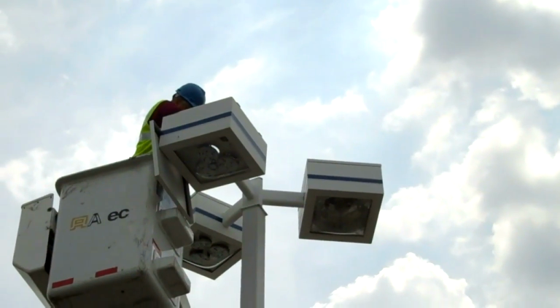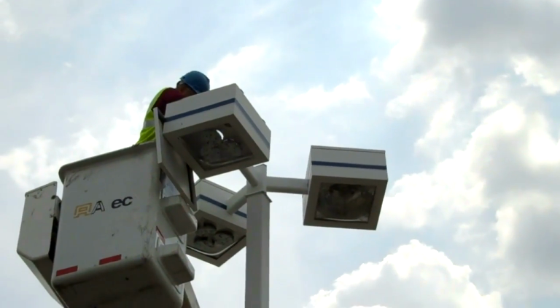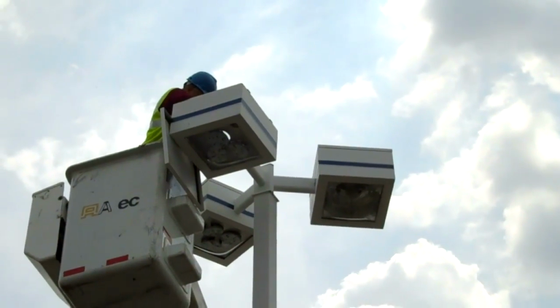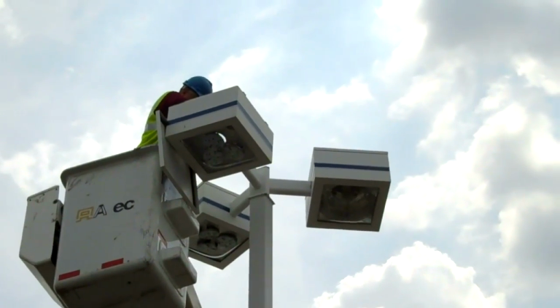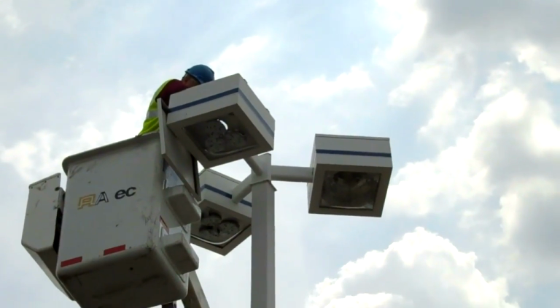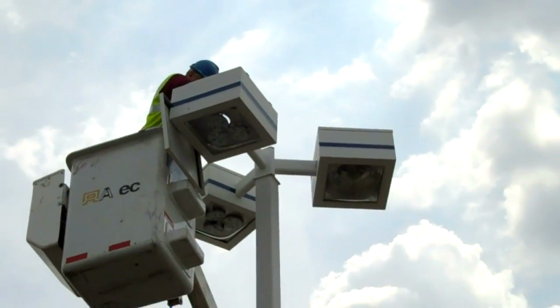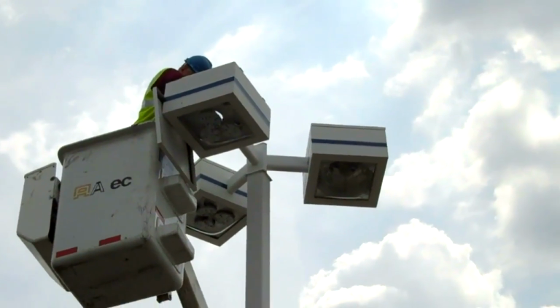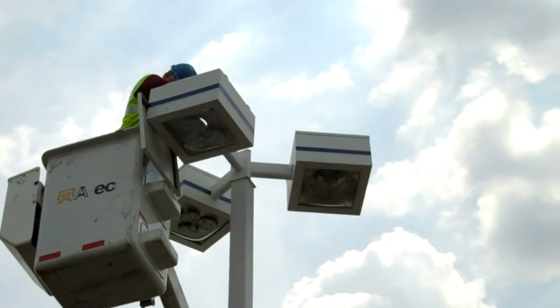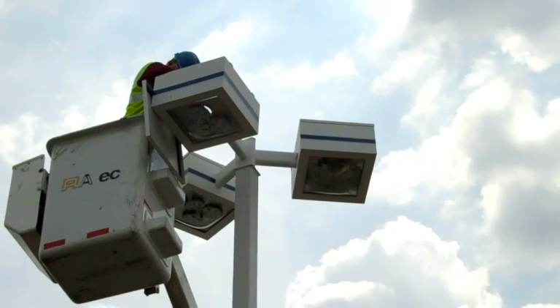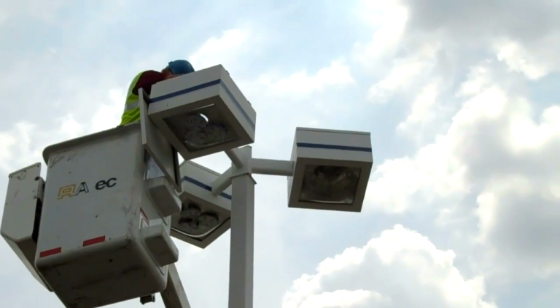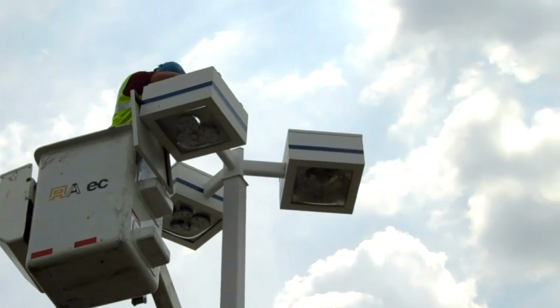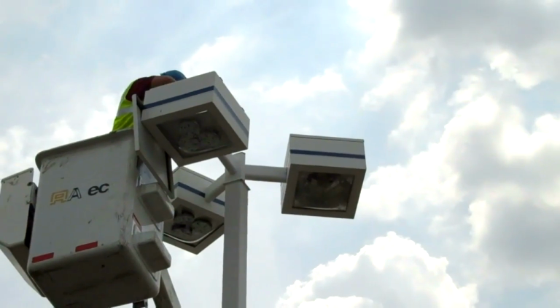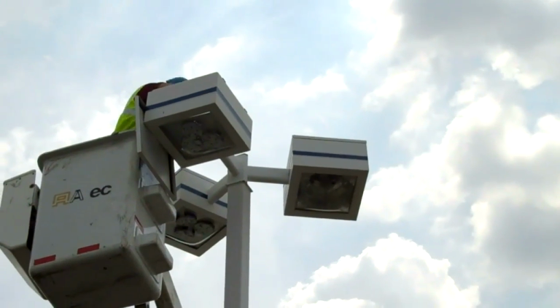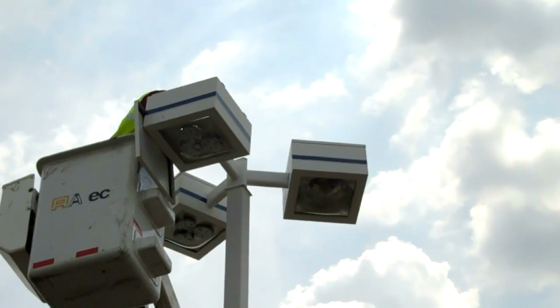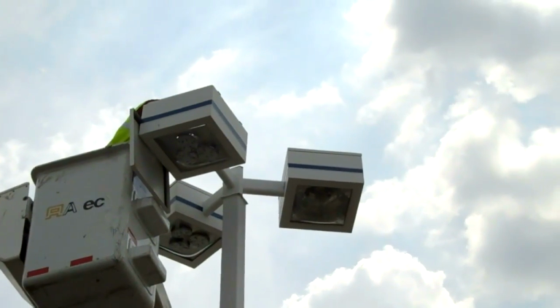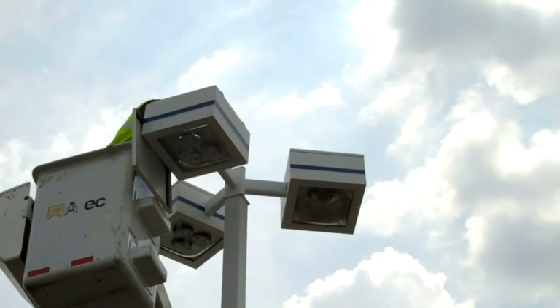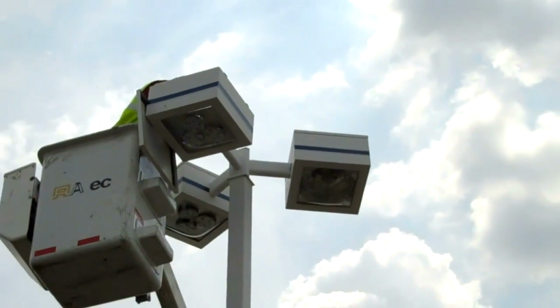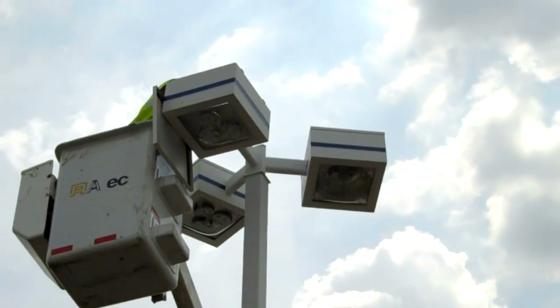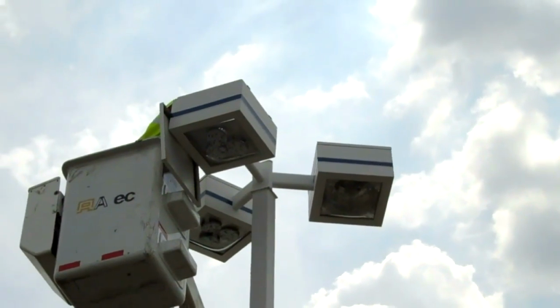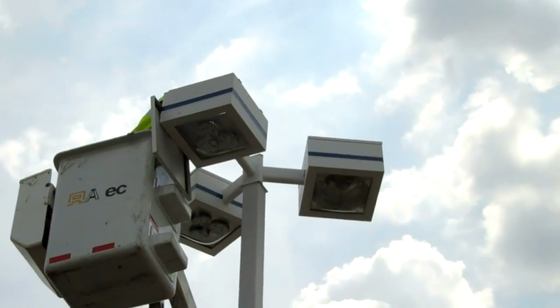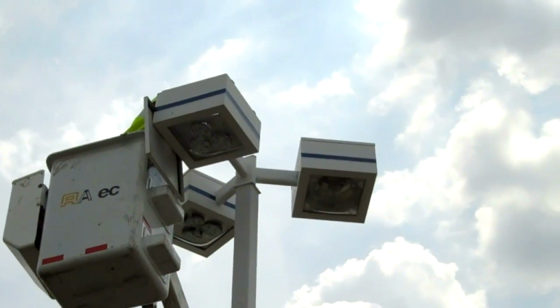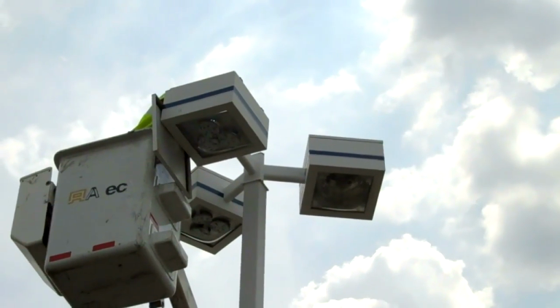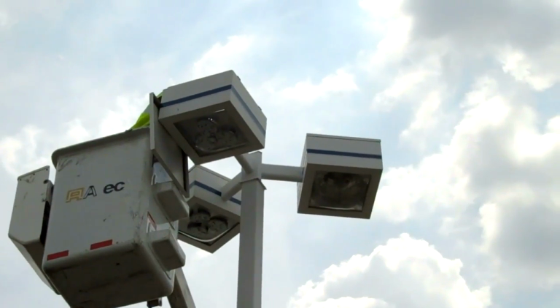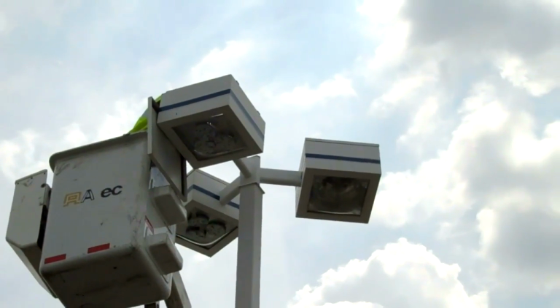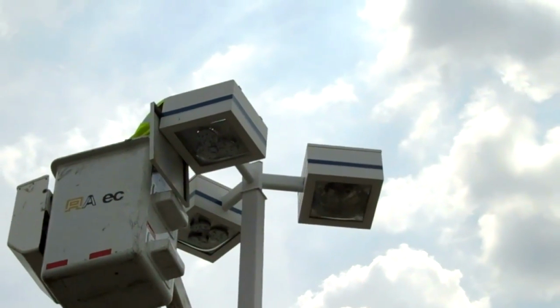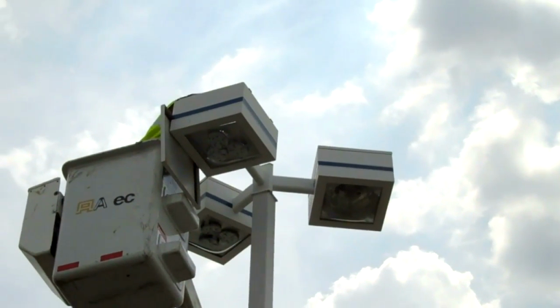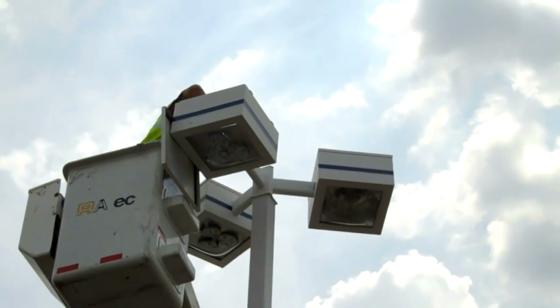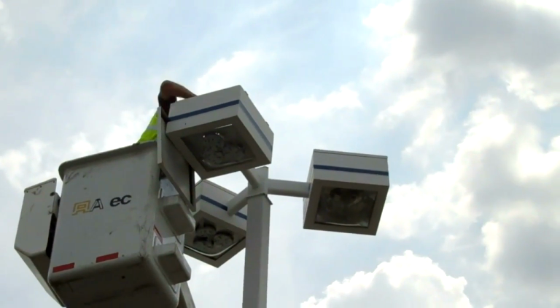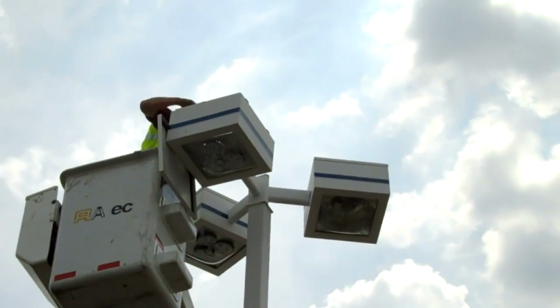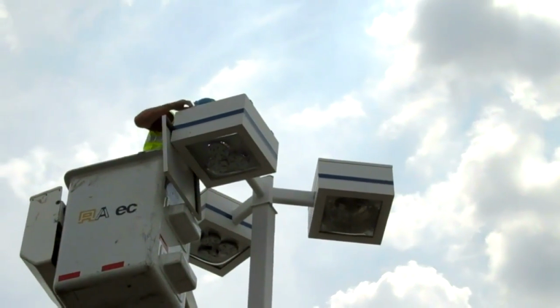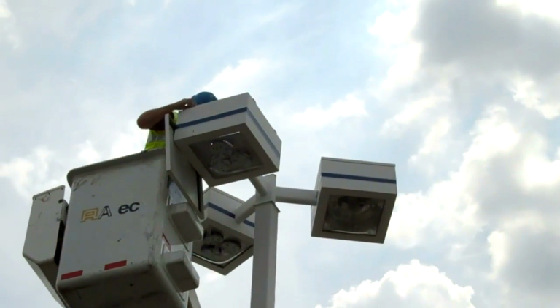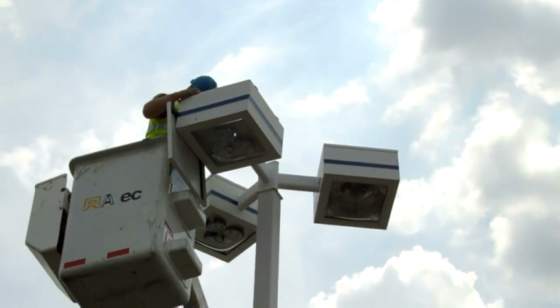Now it's a matter of fastening the plate to the existing shoe box, wiring it up, and he's done.